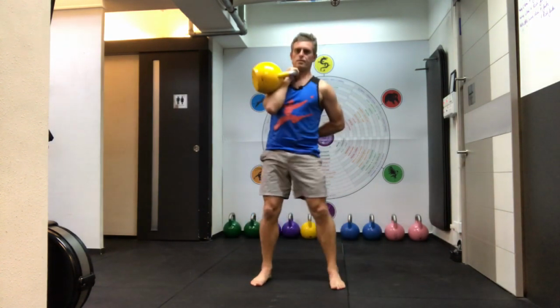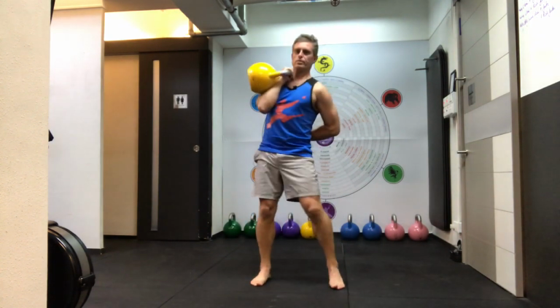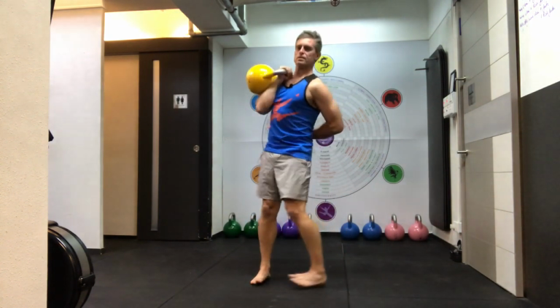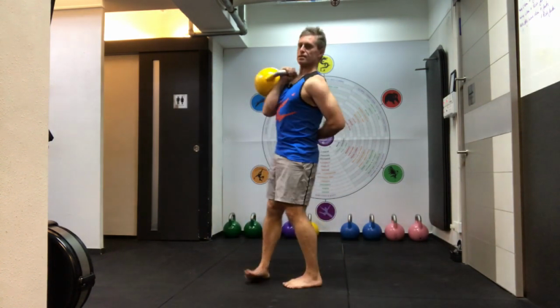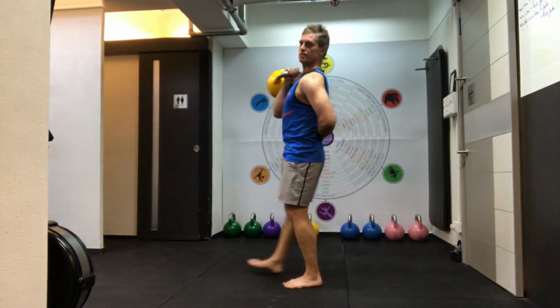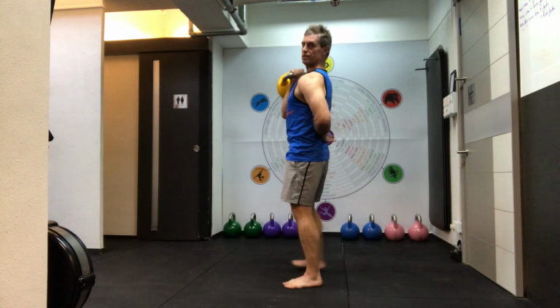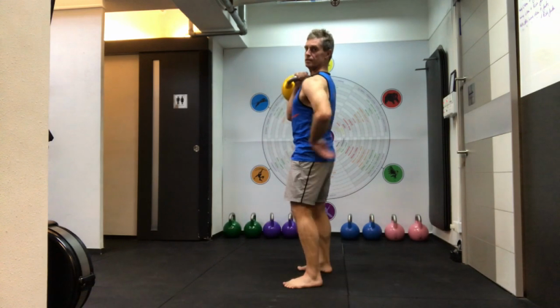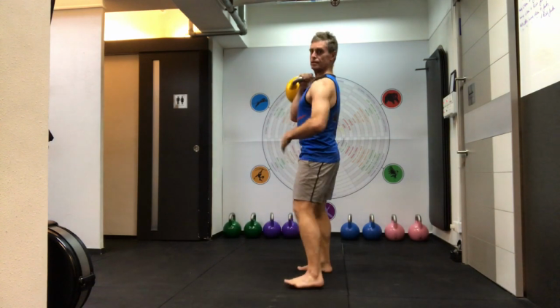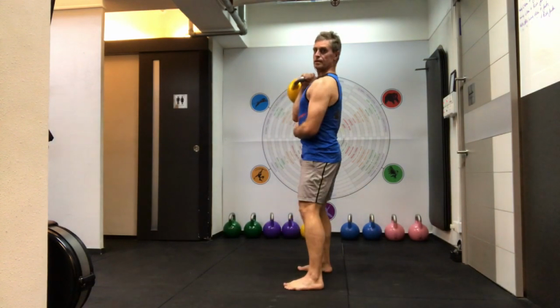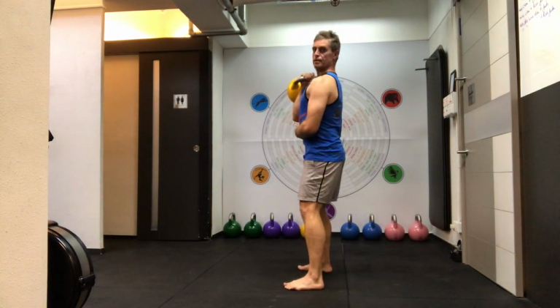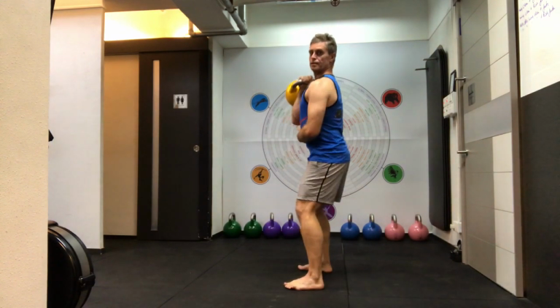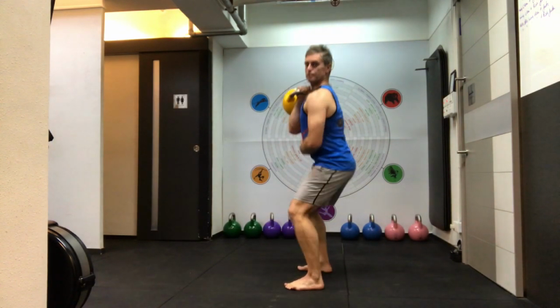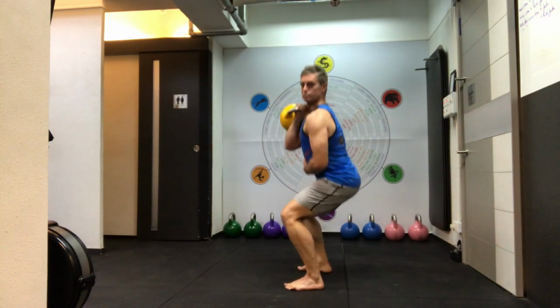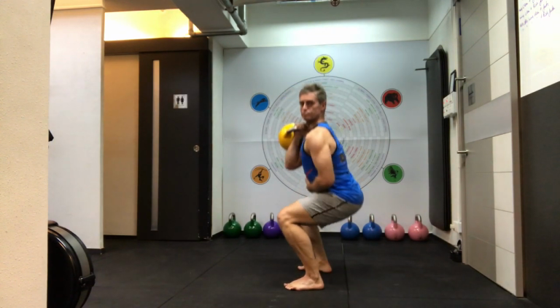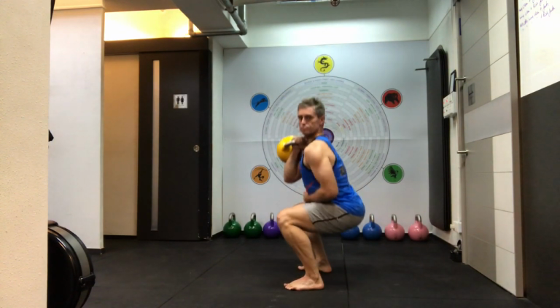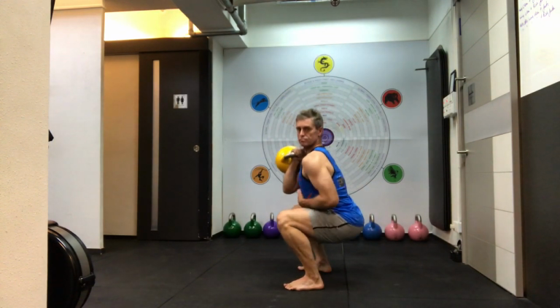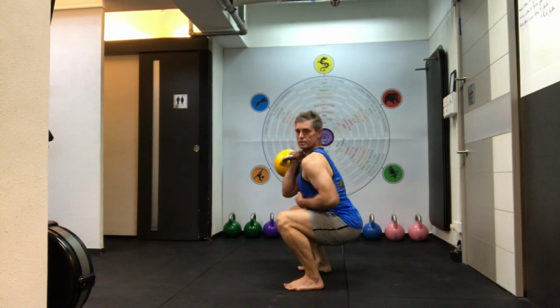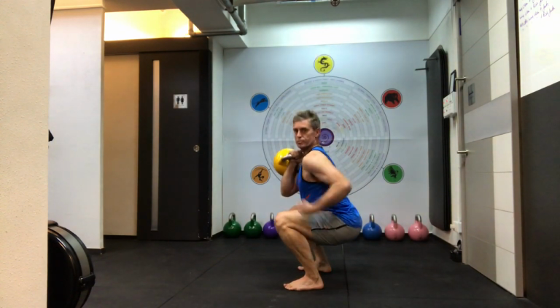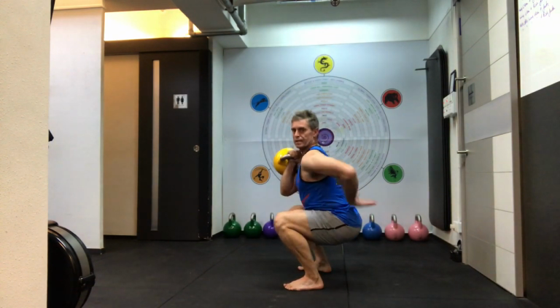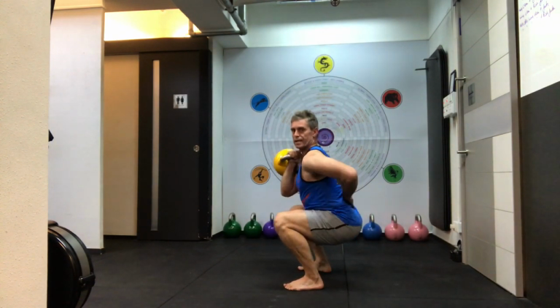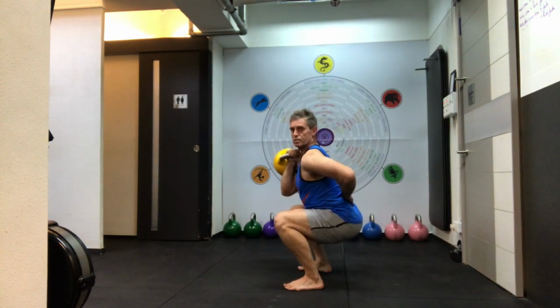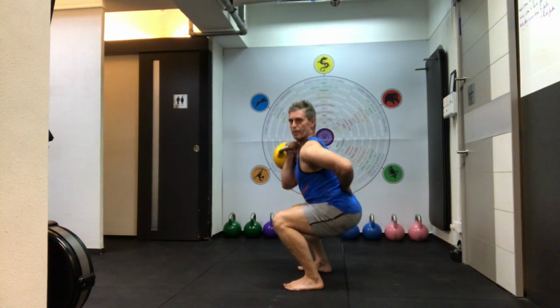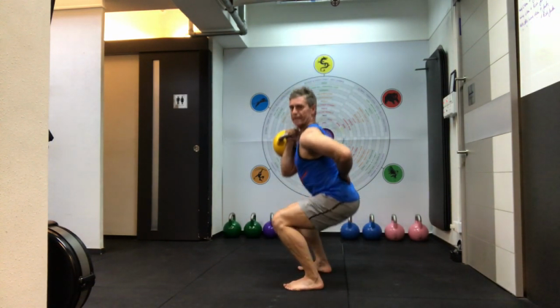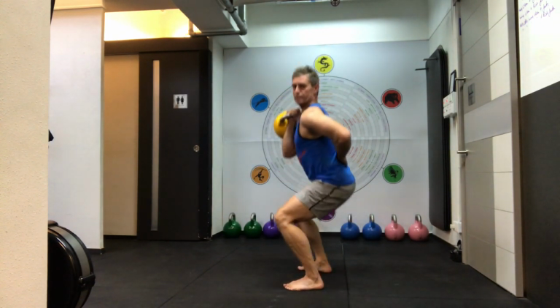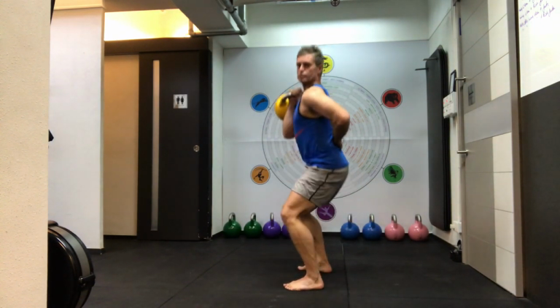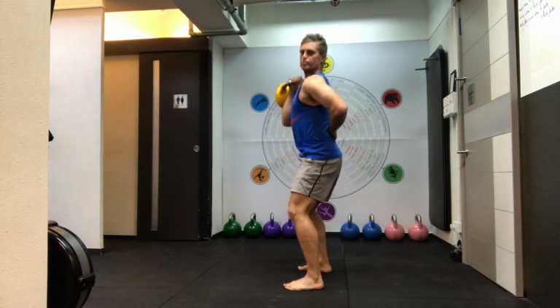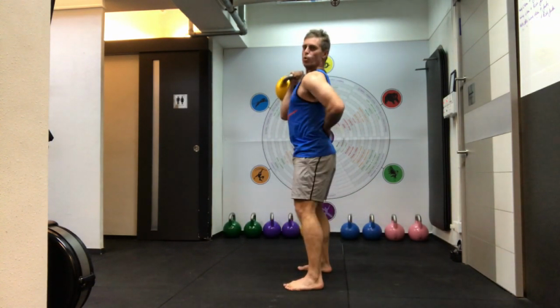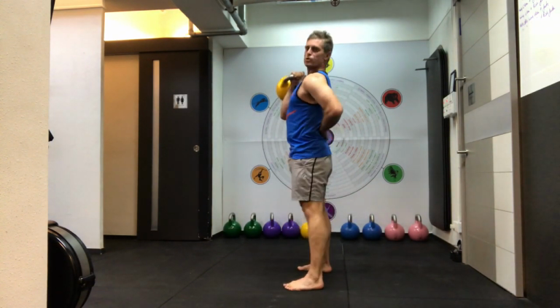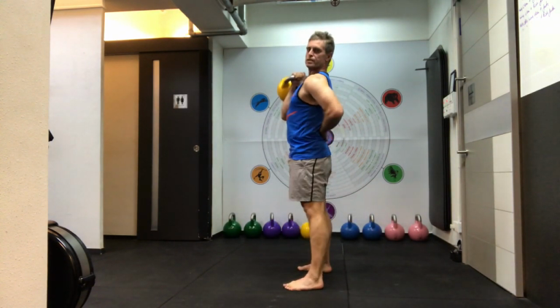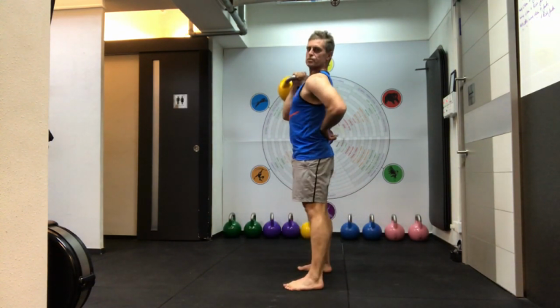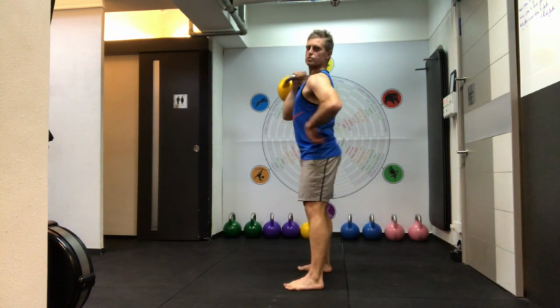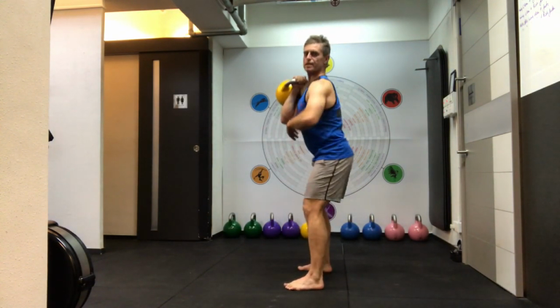Up and down. Keeping the arch on your back — it's very important that you do that.